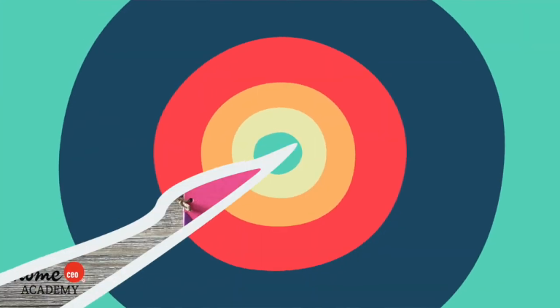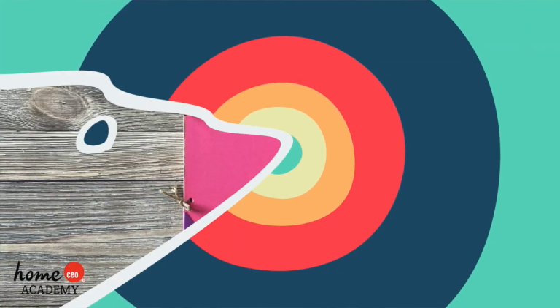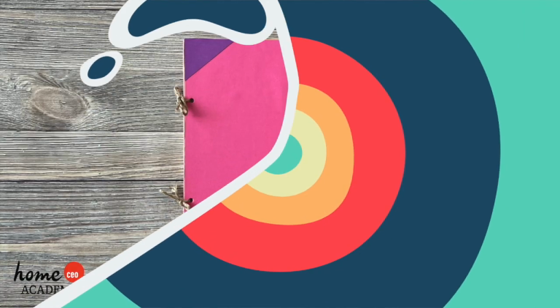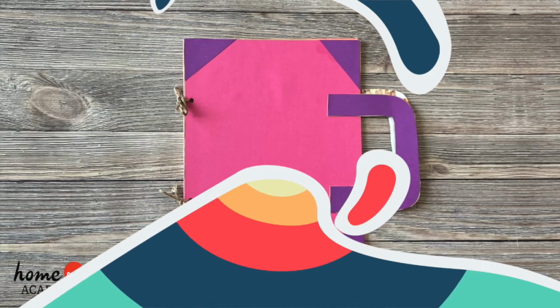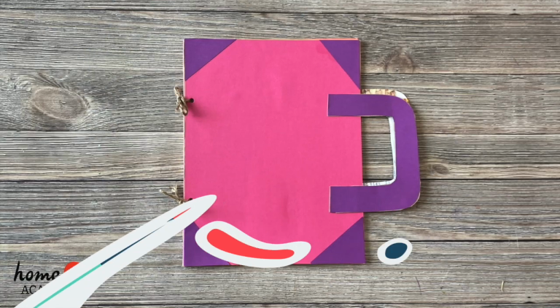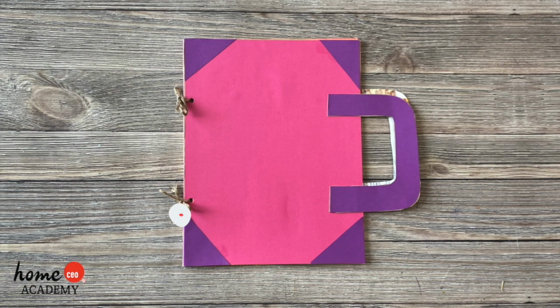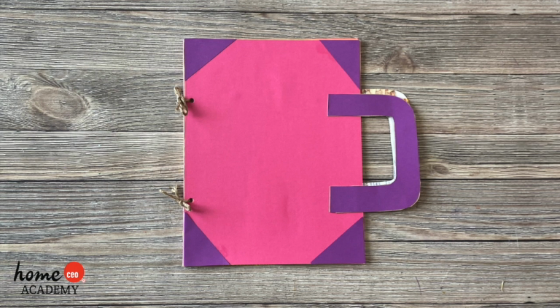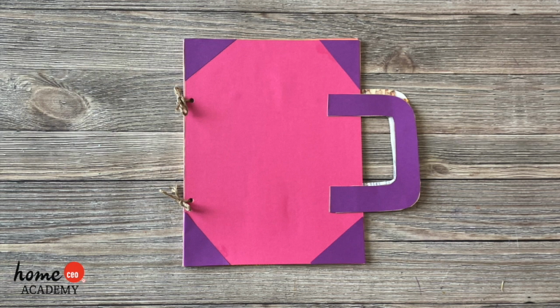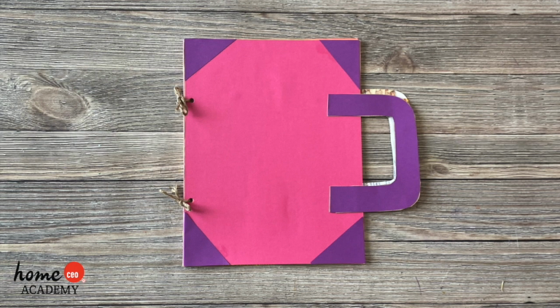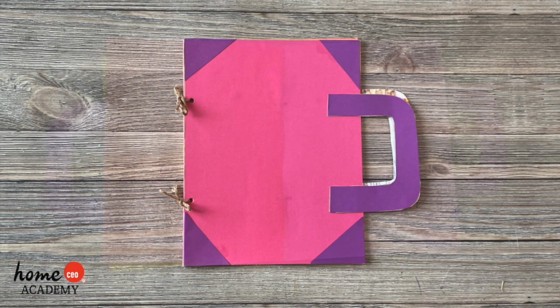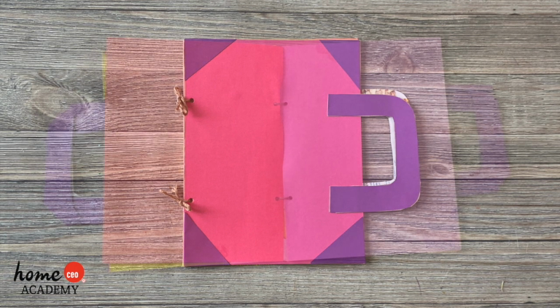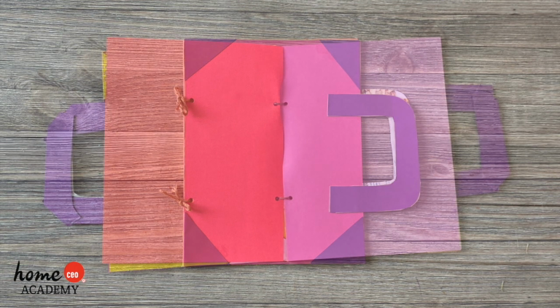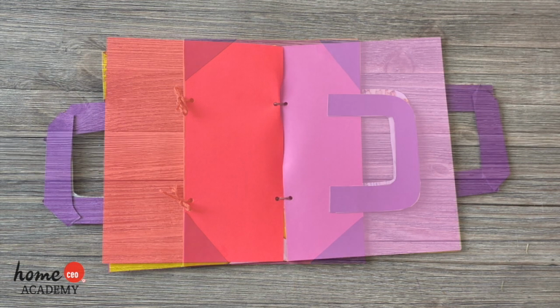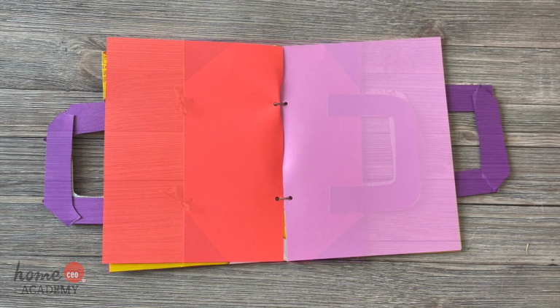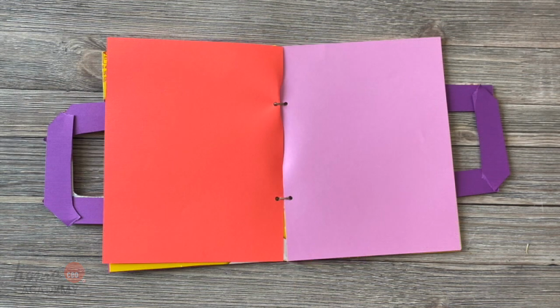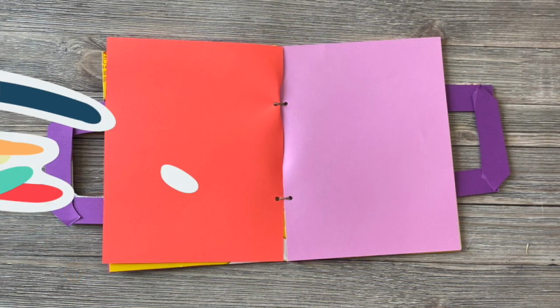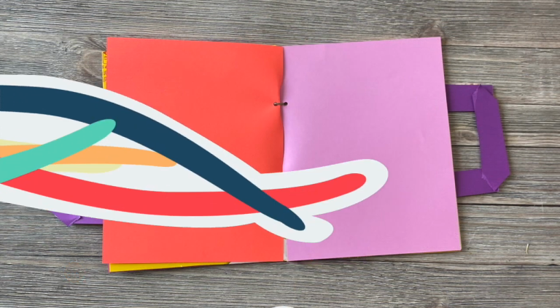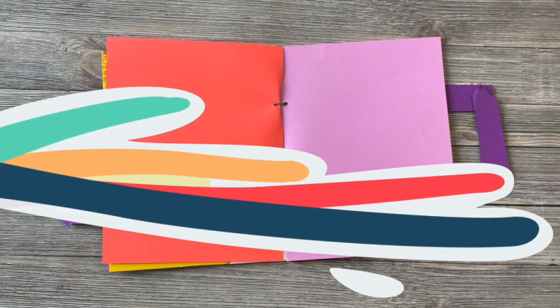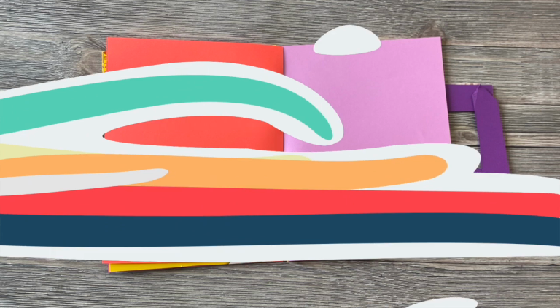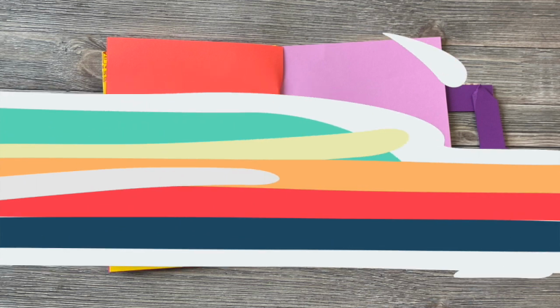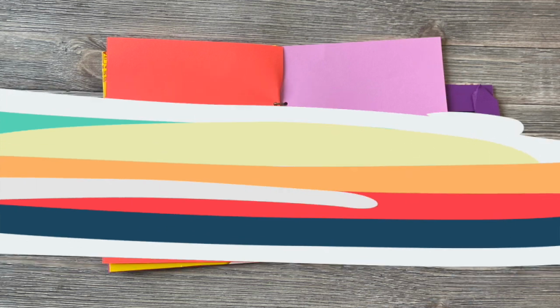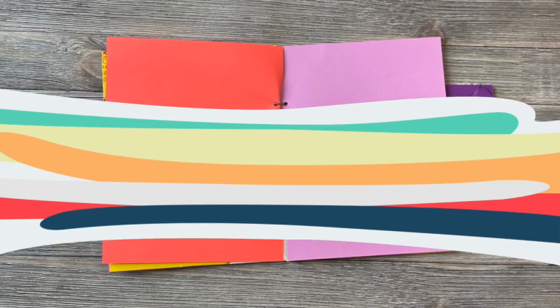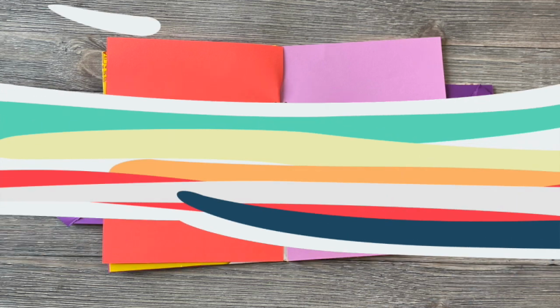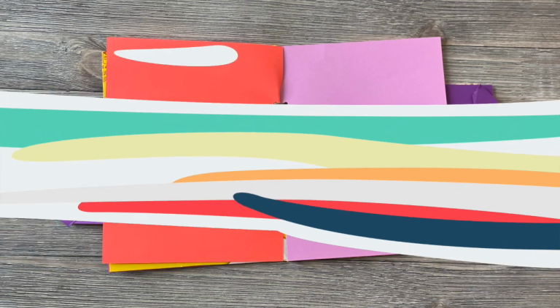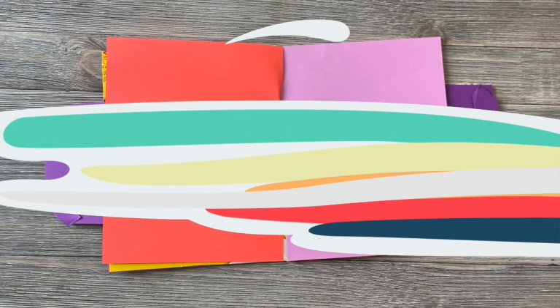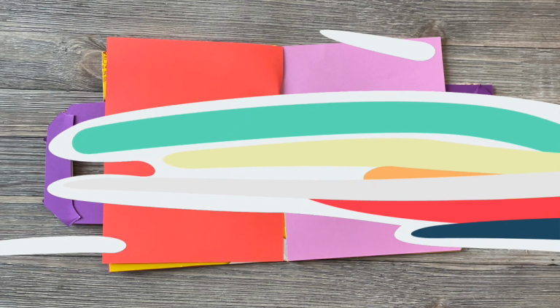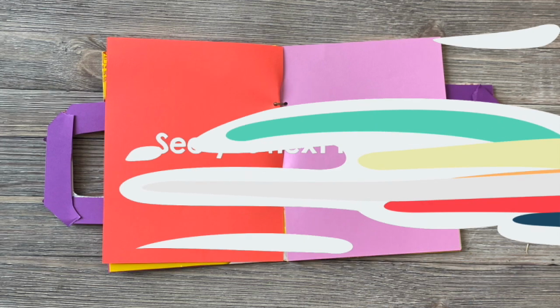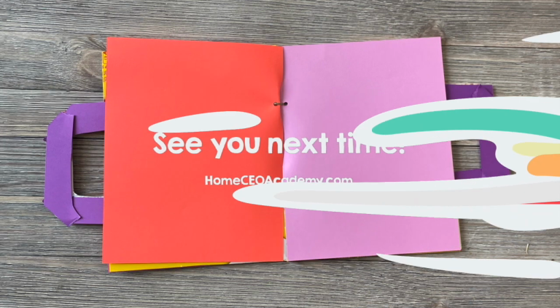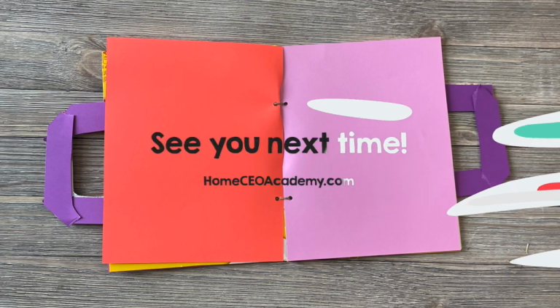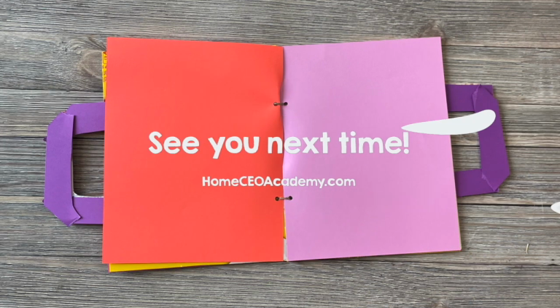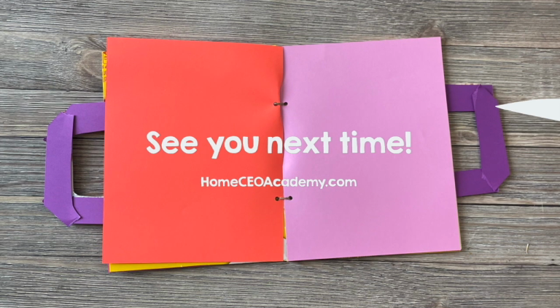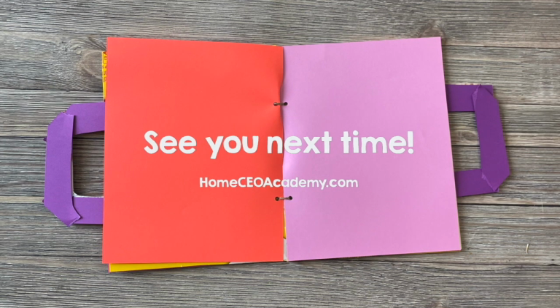Ta-da! Here's the finished scrapbook suitcase! I hope you enjoyed this craft! I can't wait to see what you create! Bye!